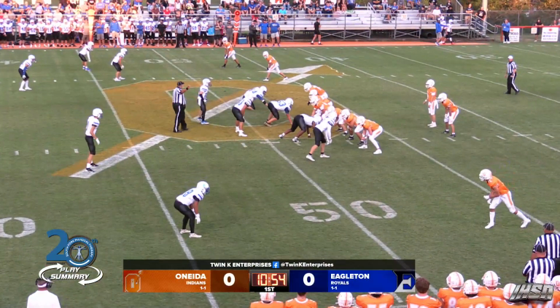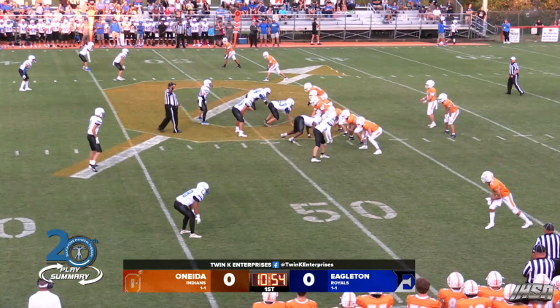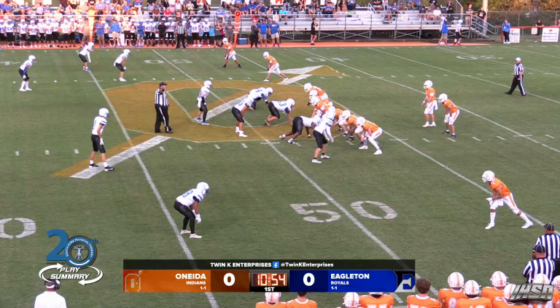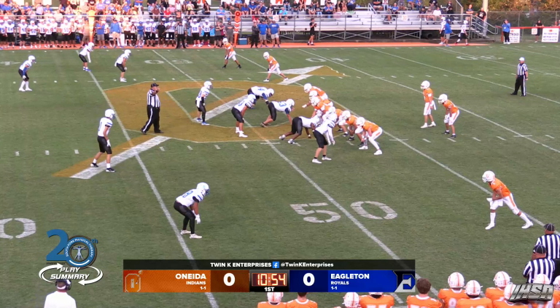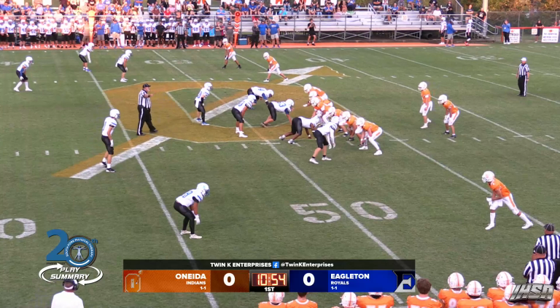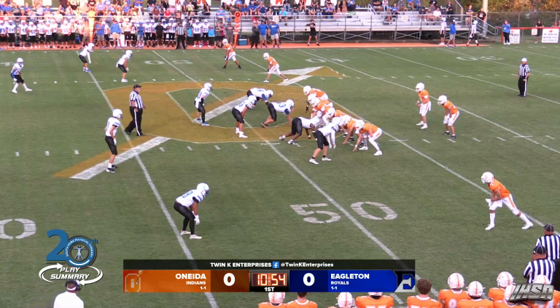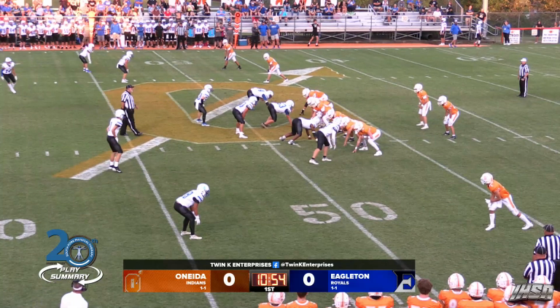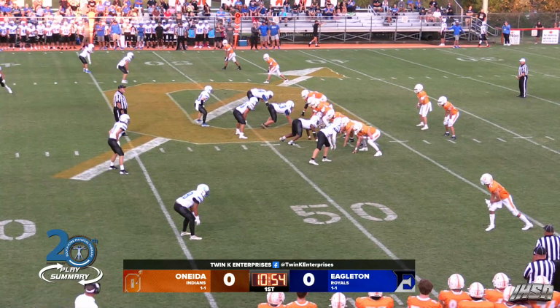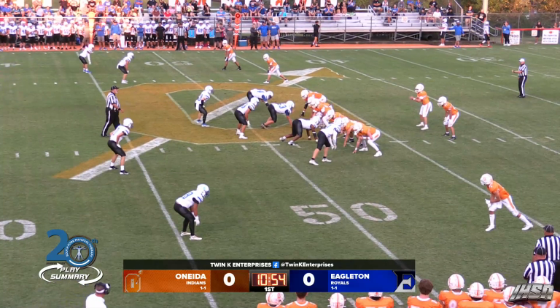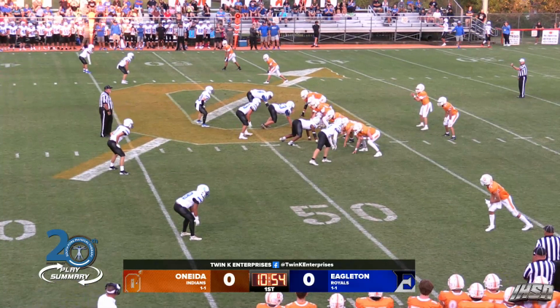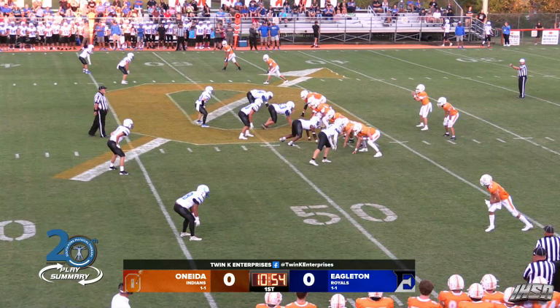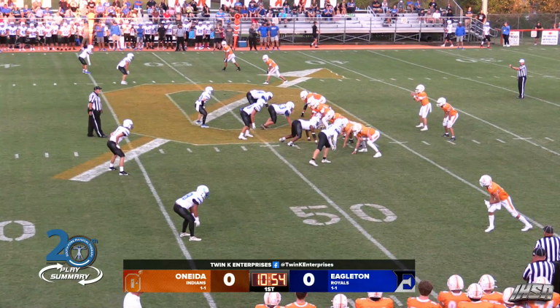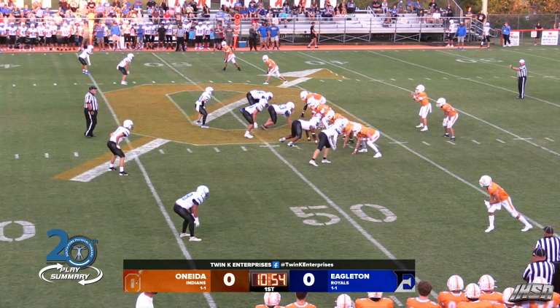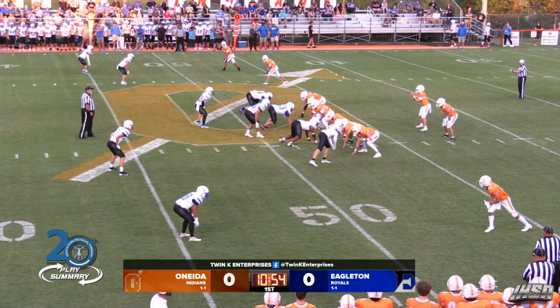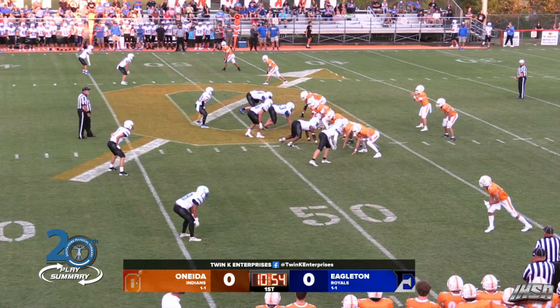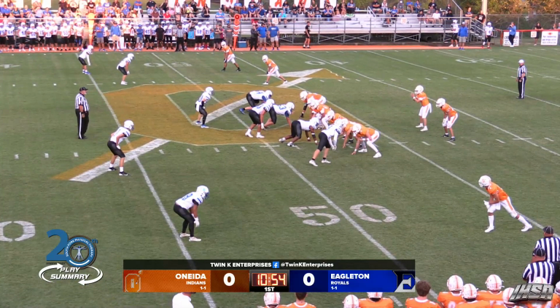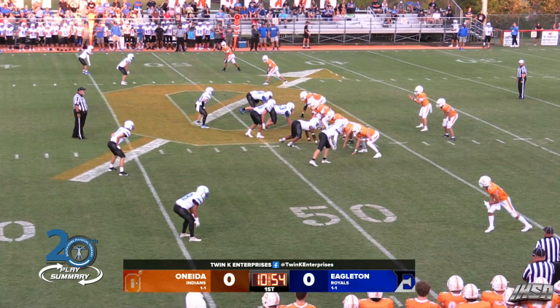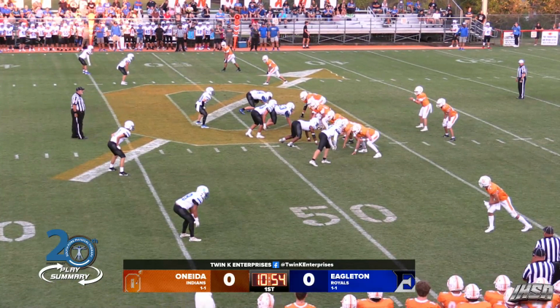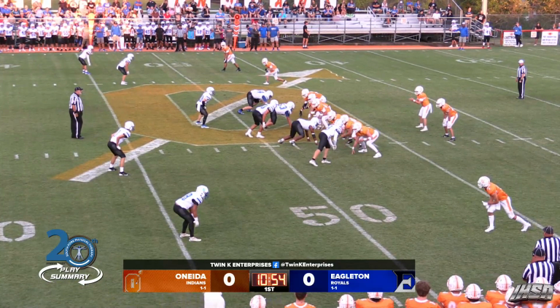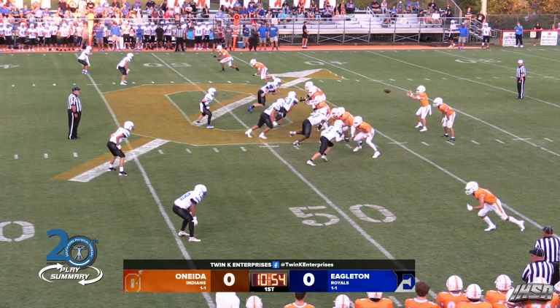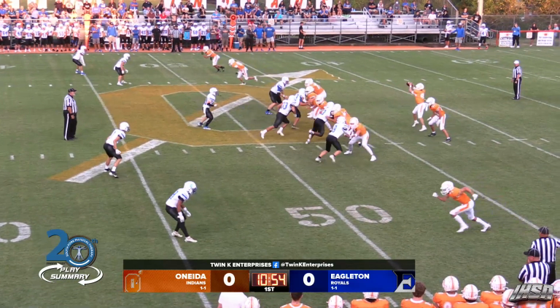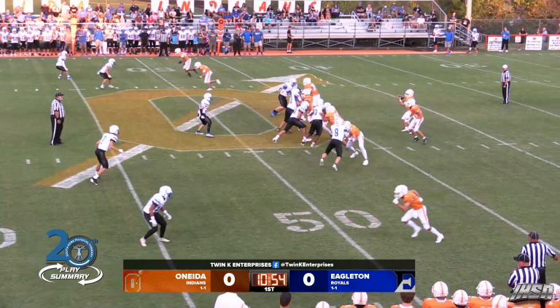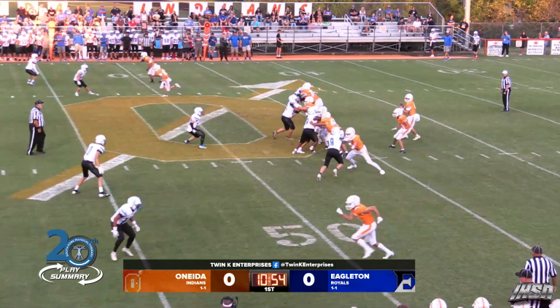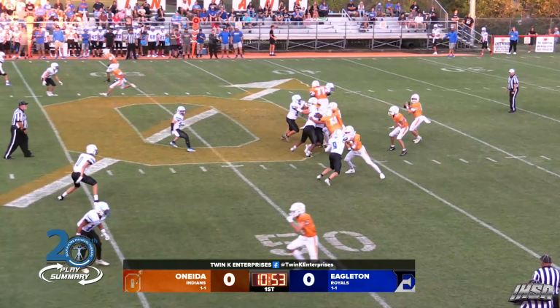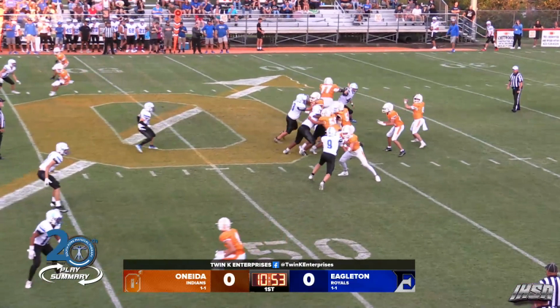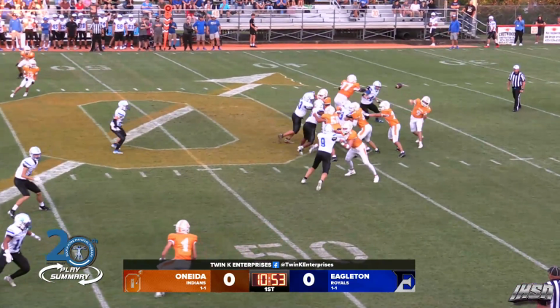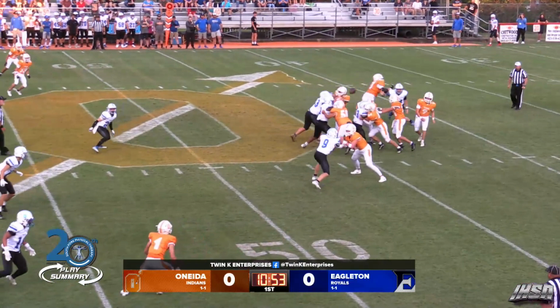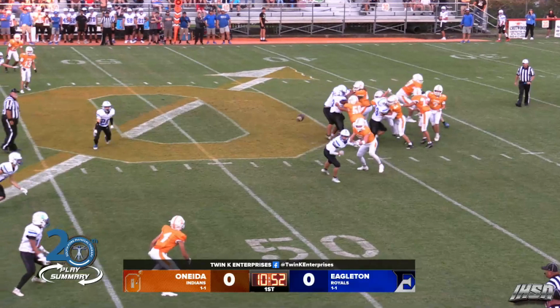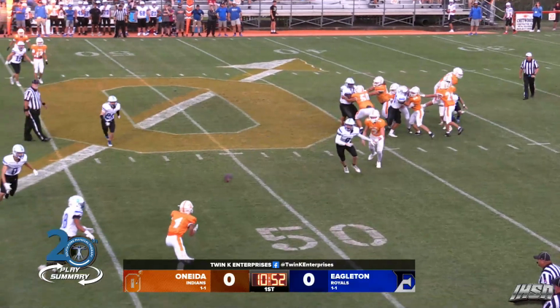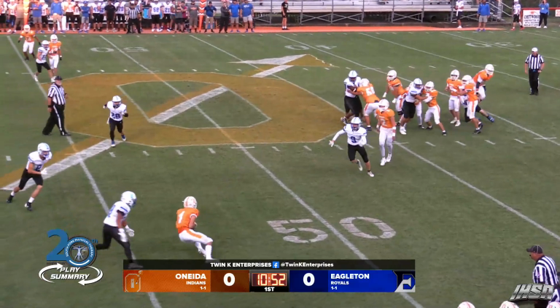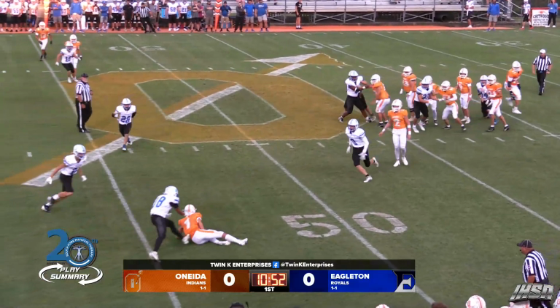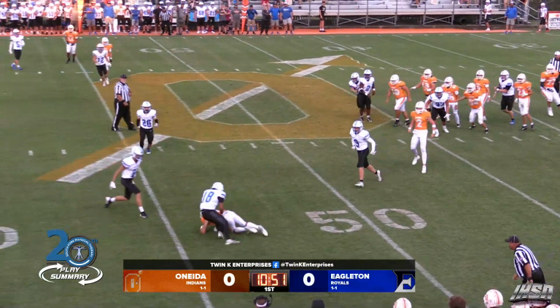They've got to have the 46 of Eagleton for a first down. Gabe Brennan, the quarterback, takes the snap, looking left, fires curling up.